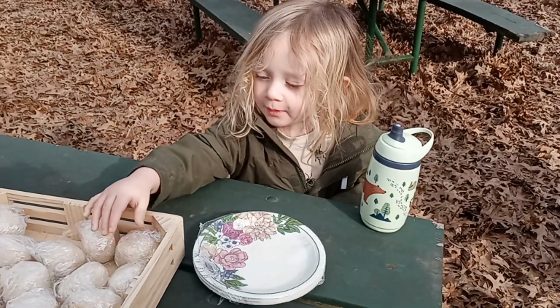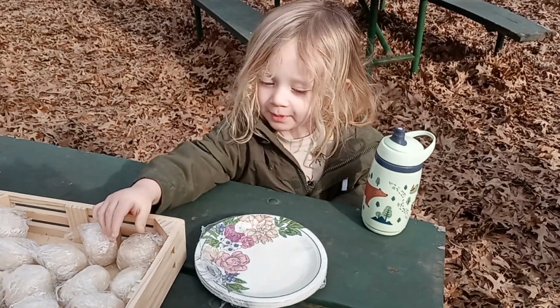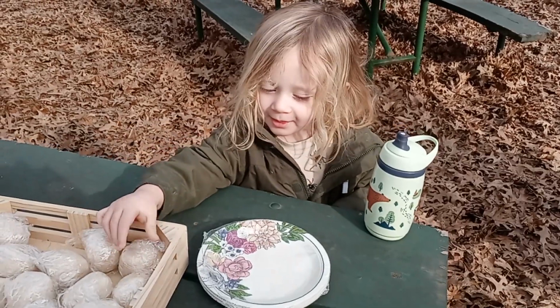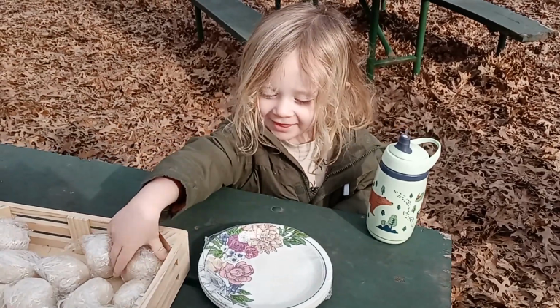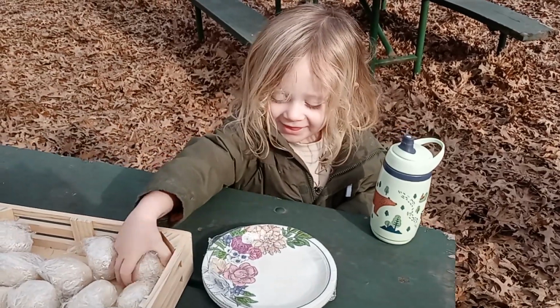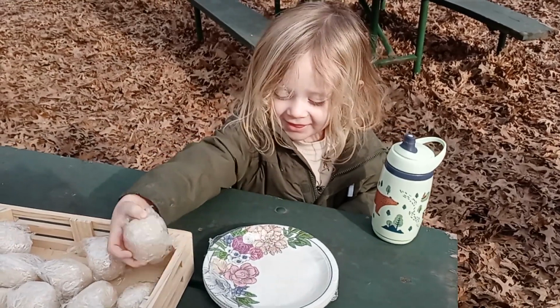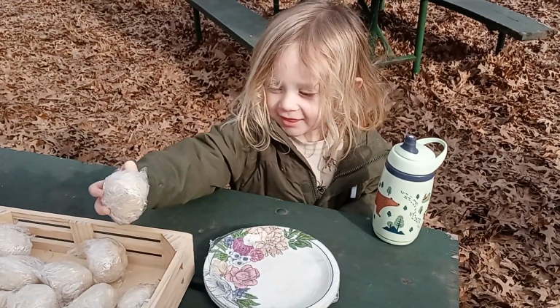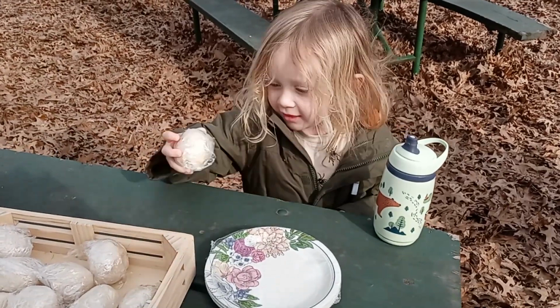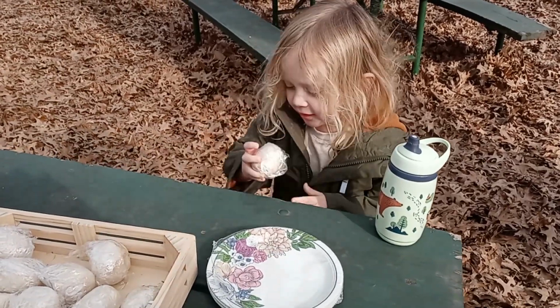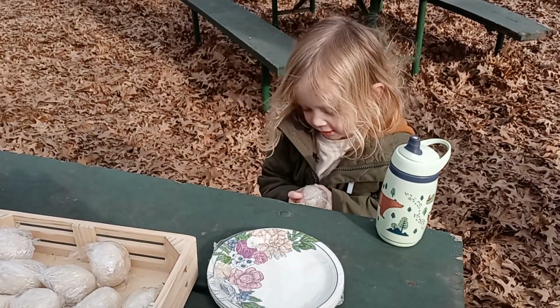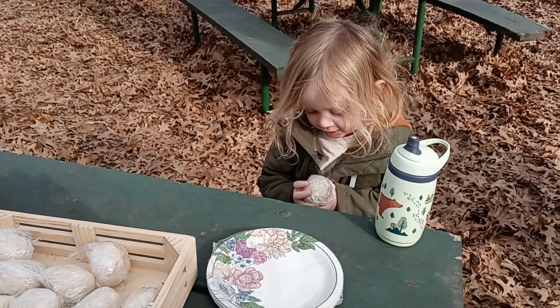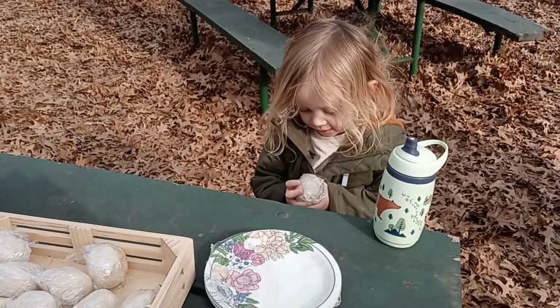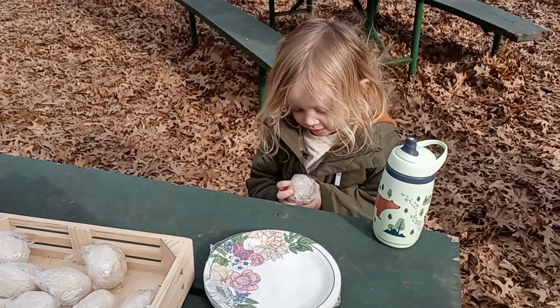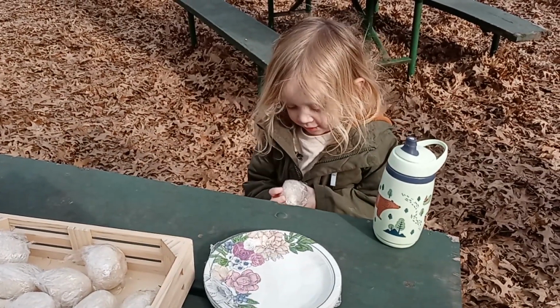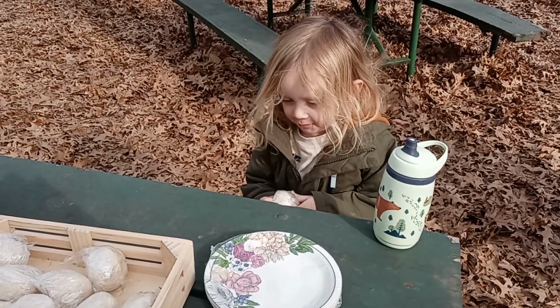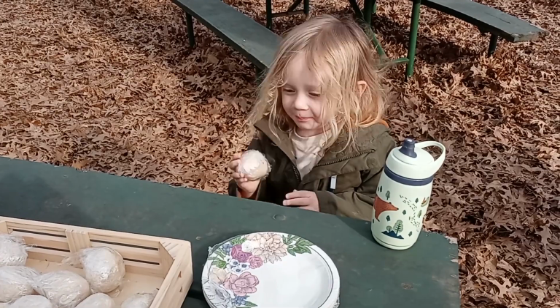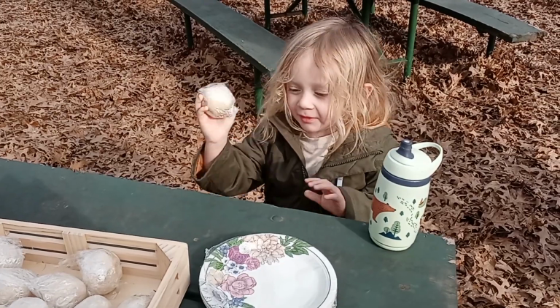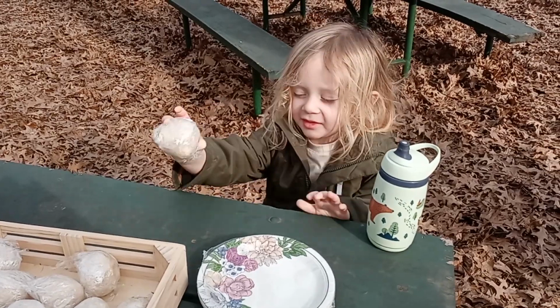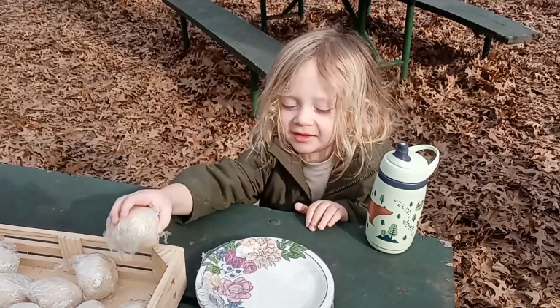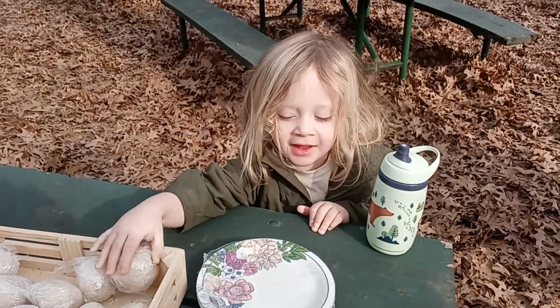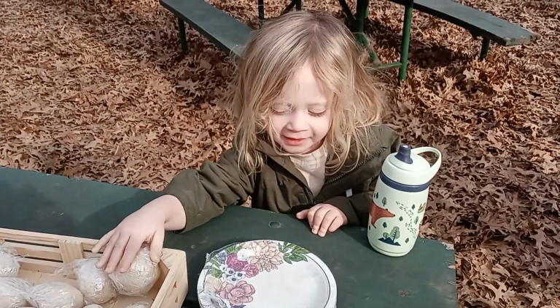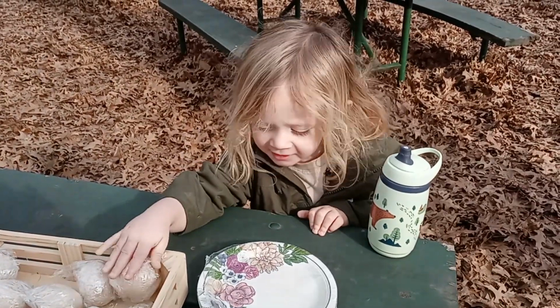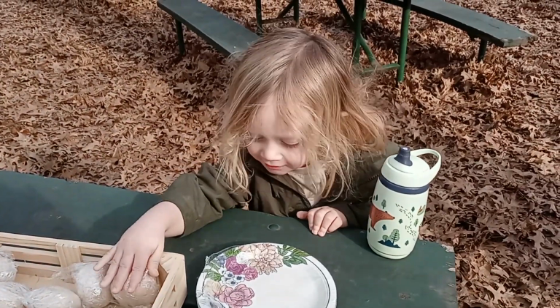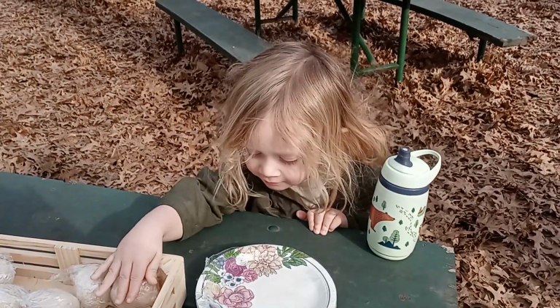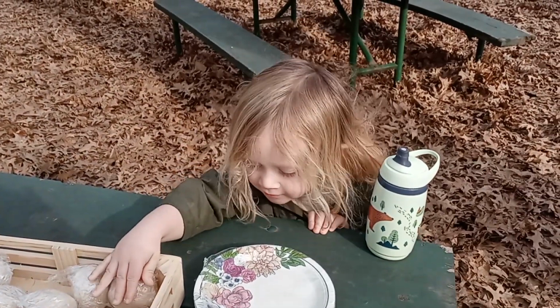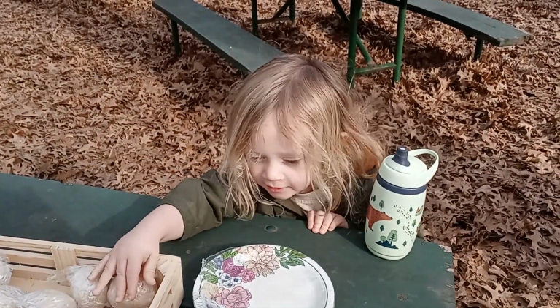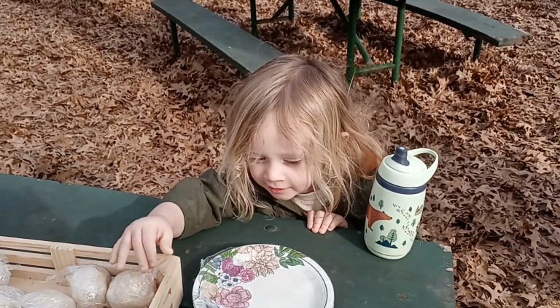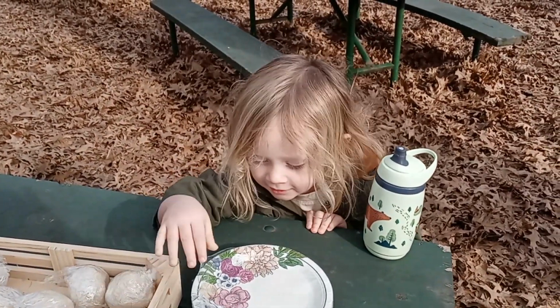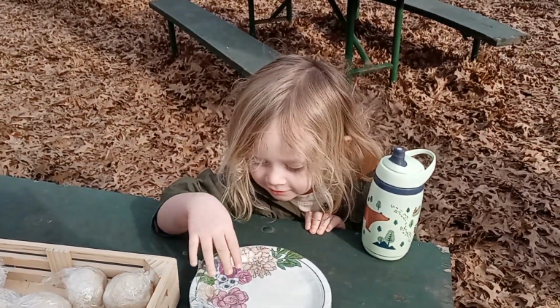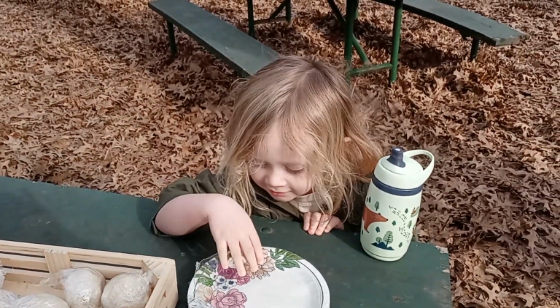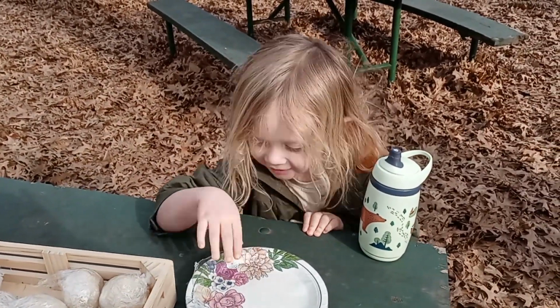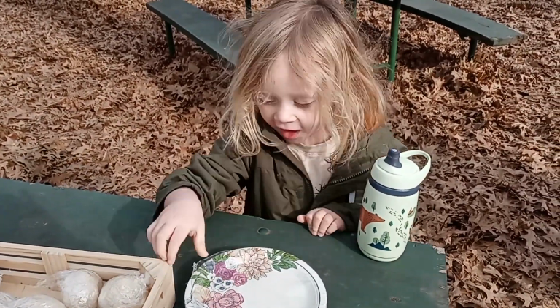Arlo, are you ready to make bird's nests for forest school? Yeah! Yay!